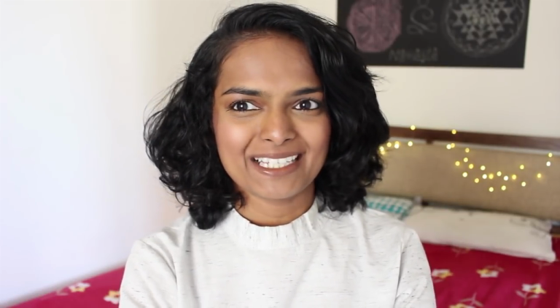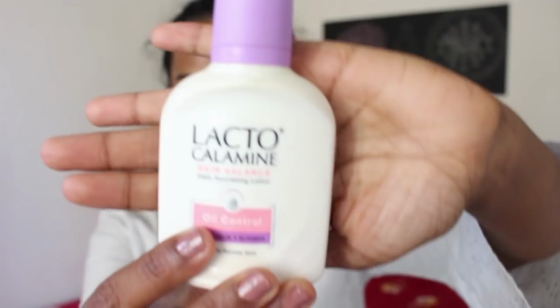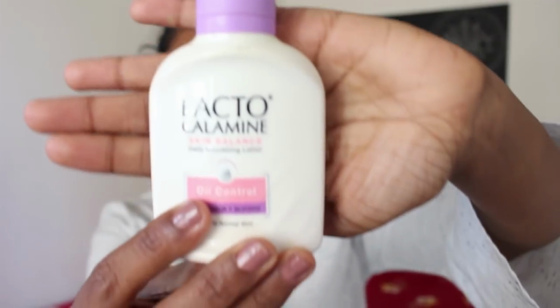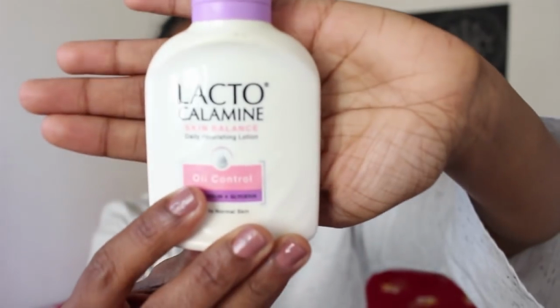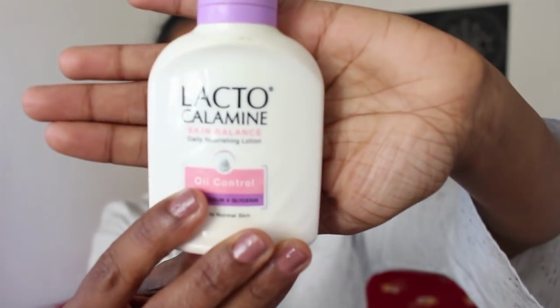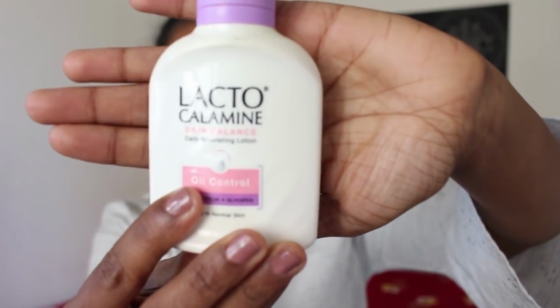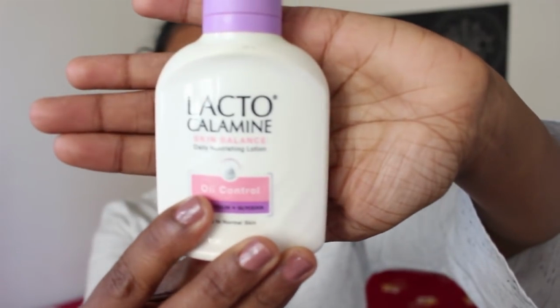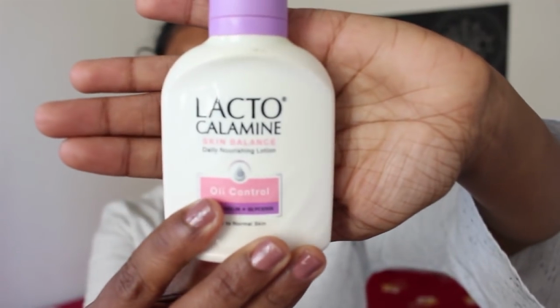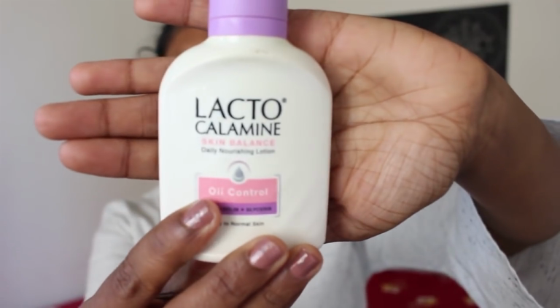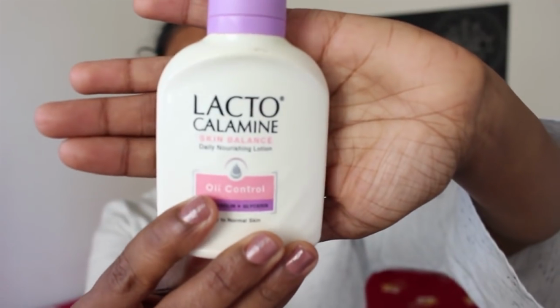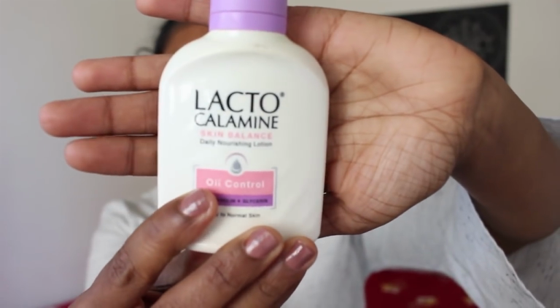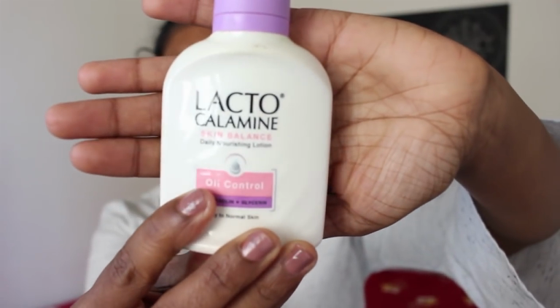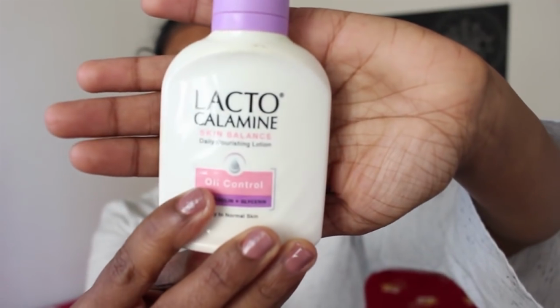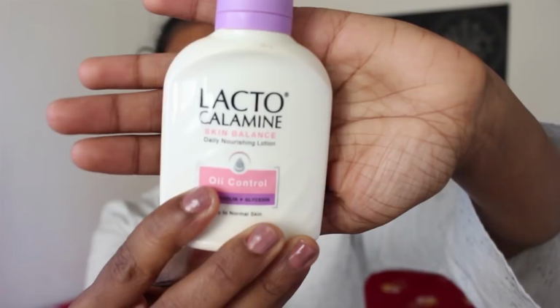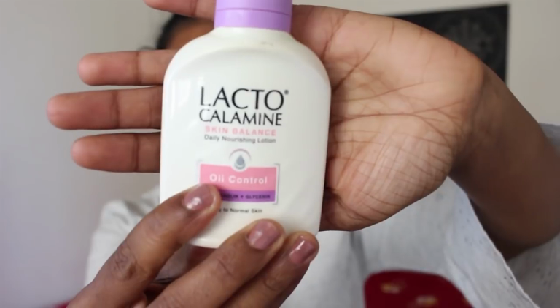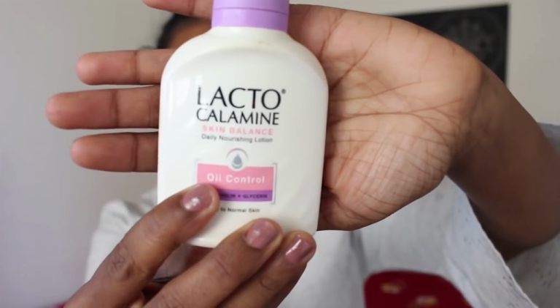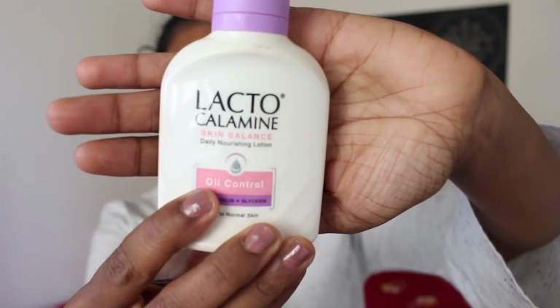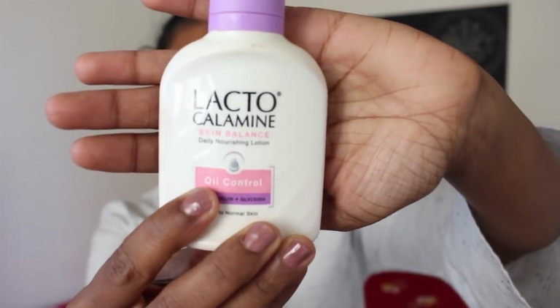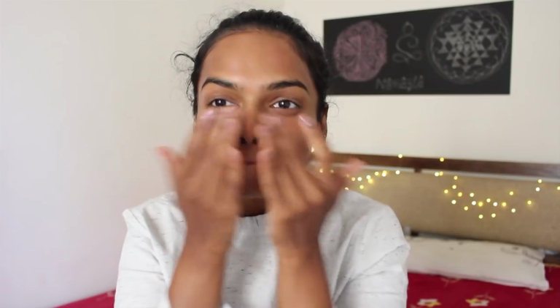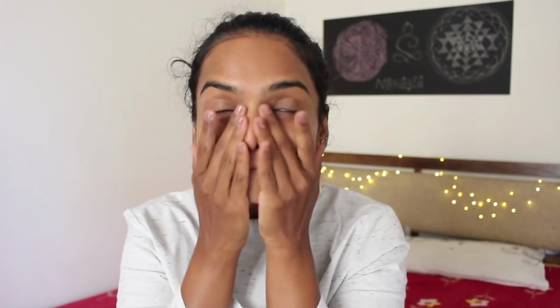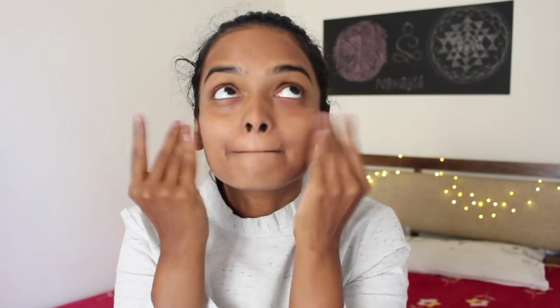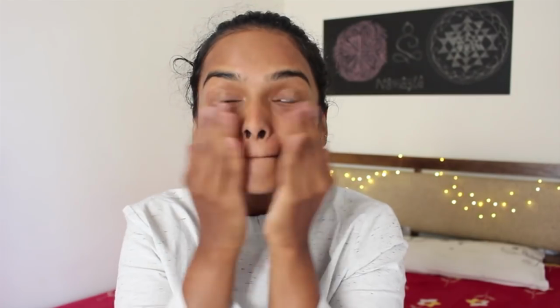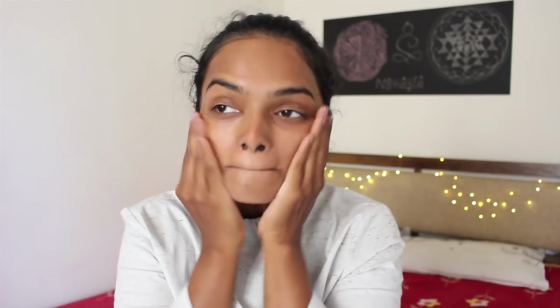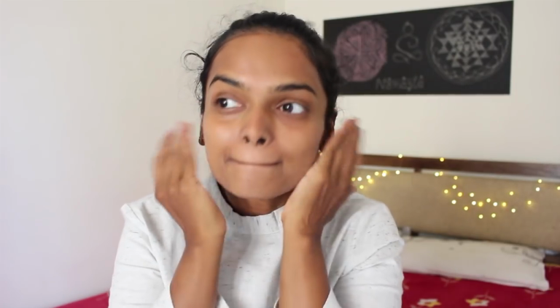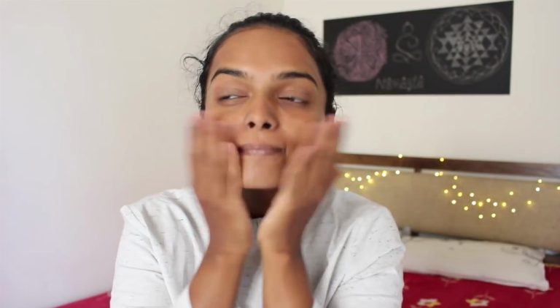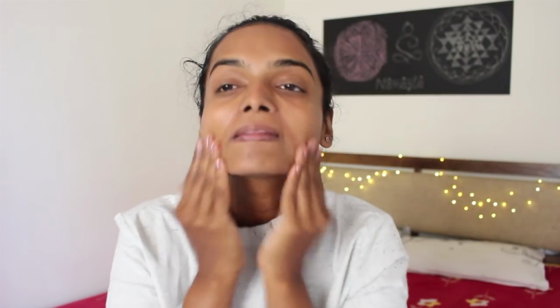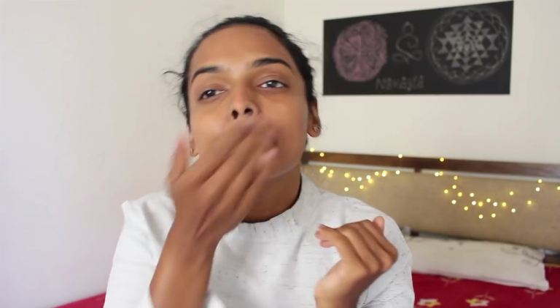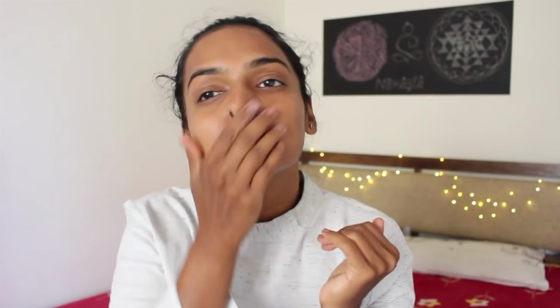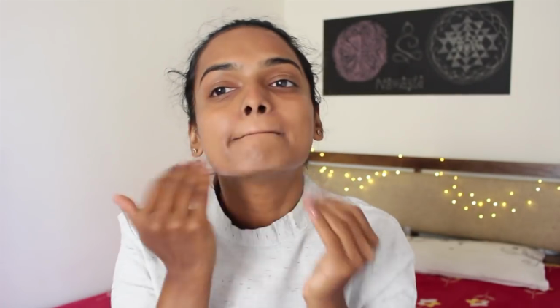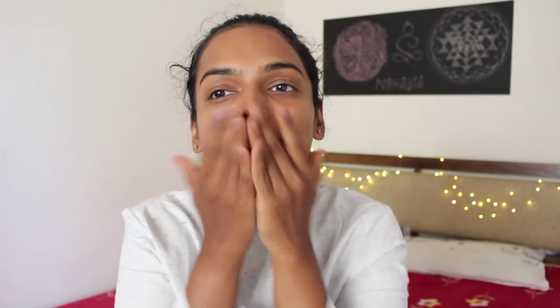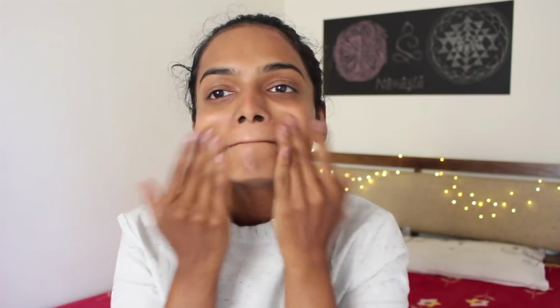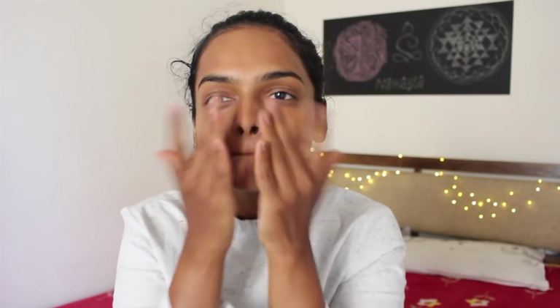I'm applying this Lactocalamine skin balance lotion instead of a BB cream. I've been doing this for a long time and my skin has been loving it.